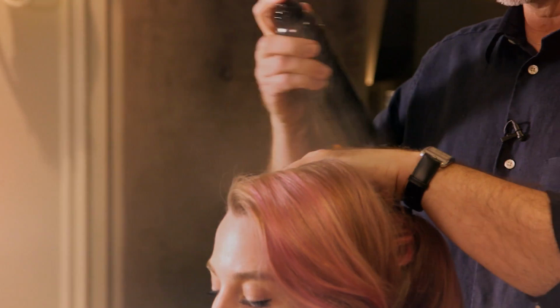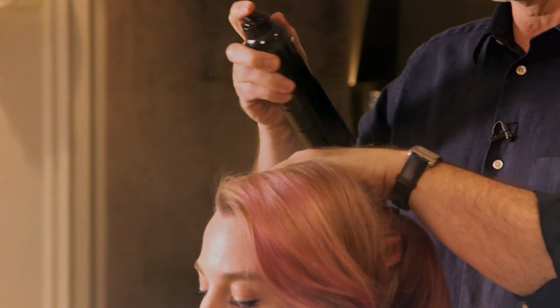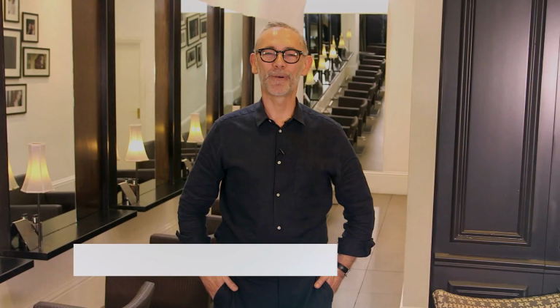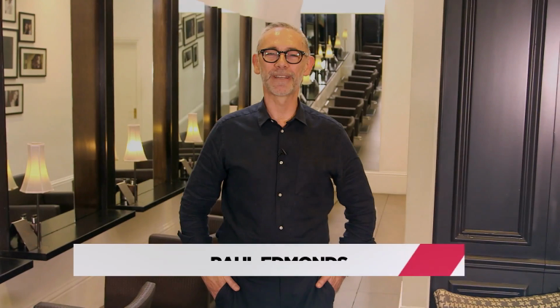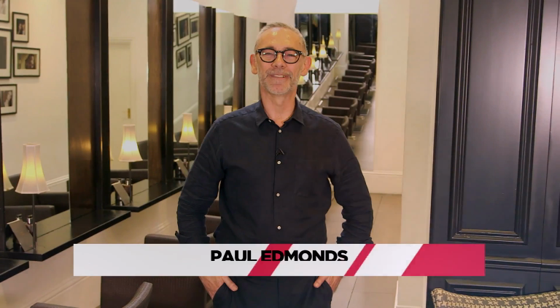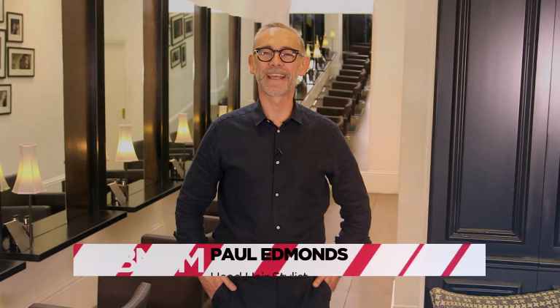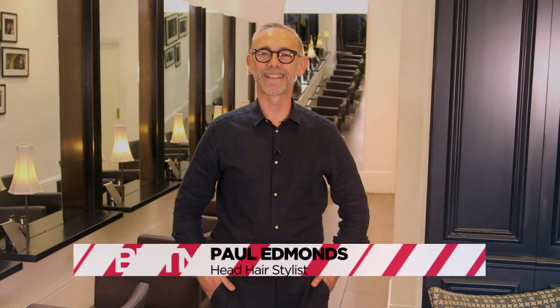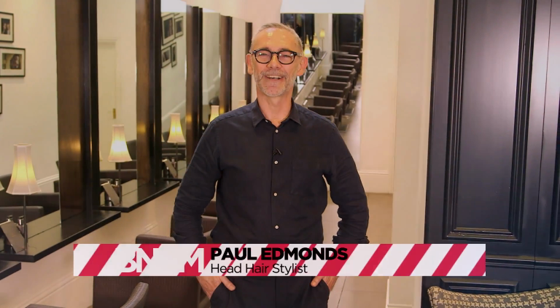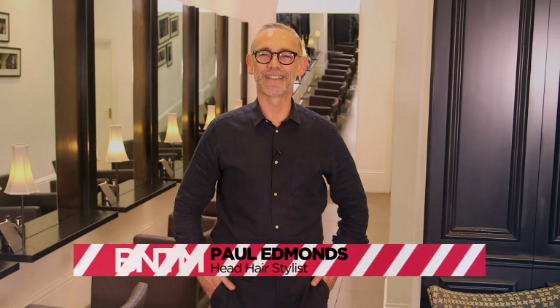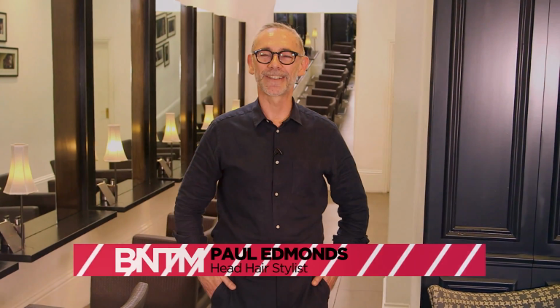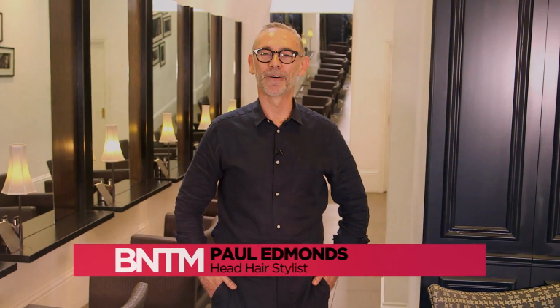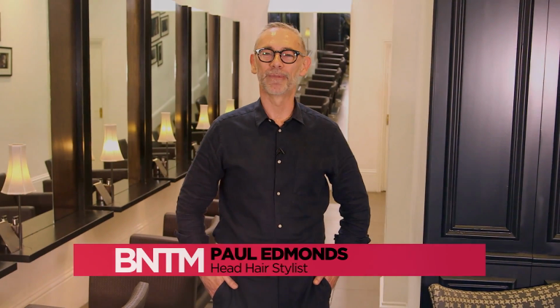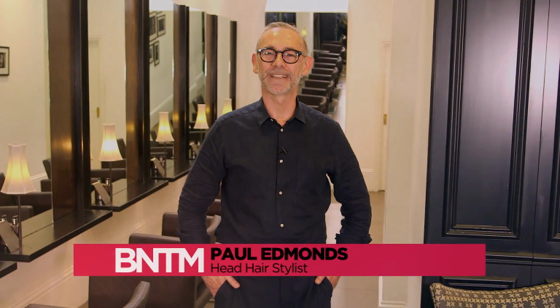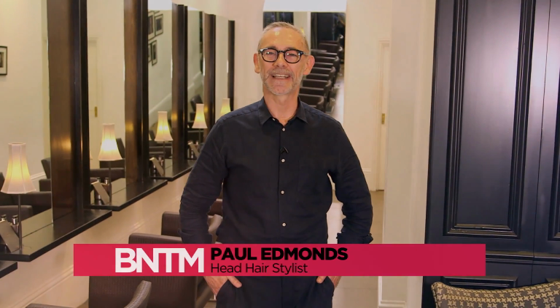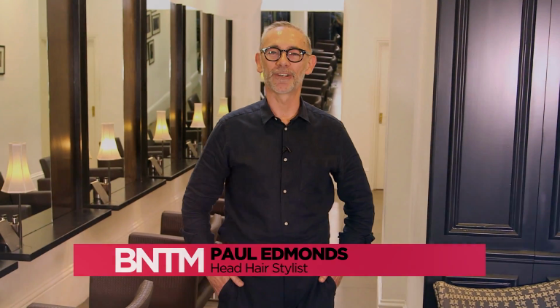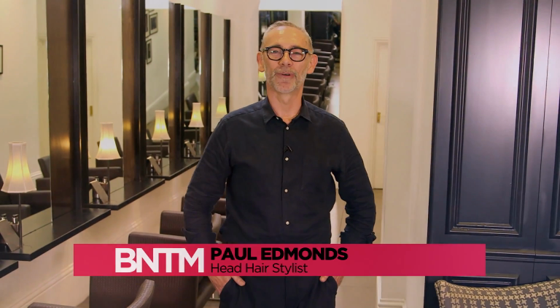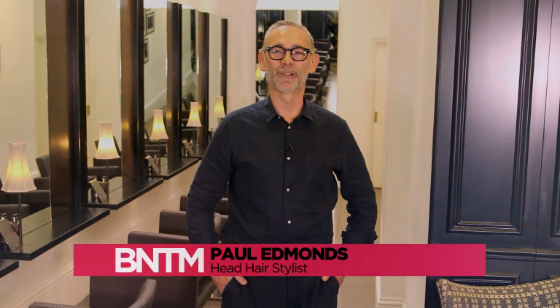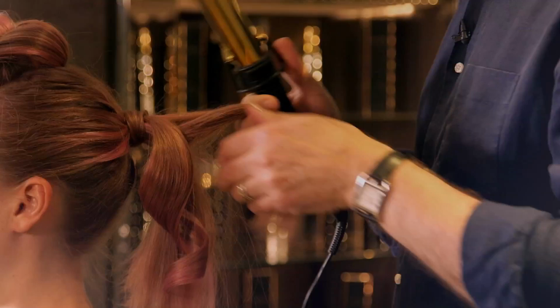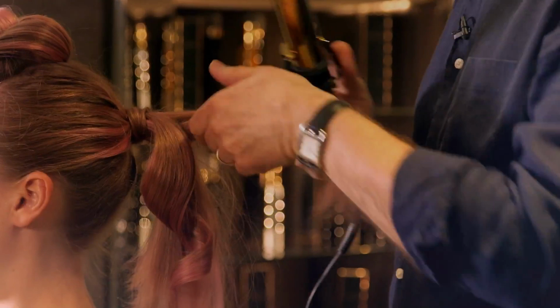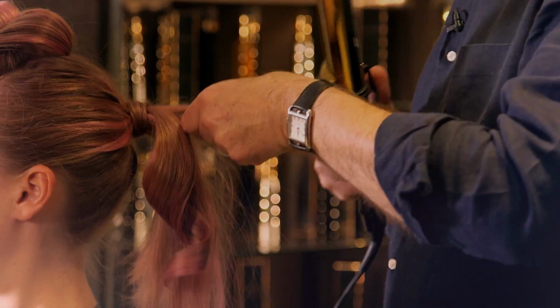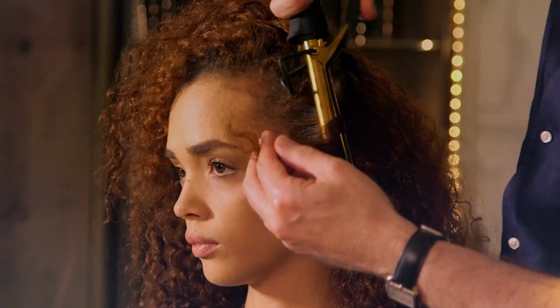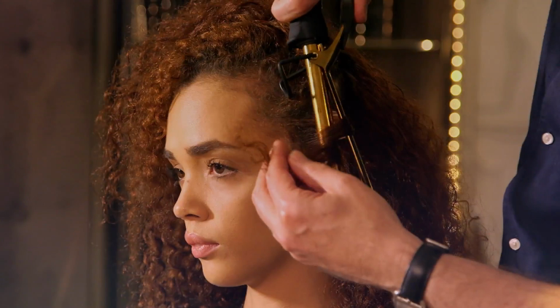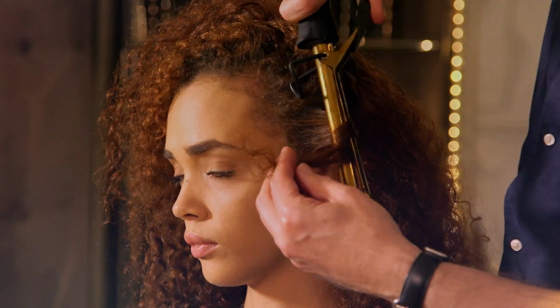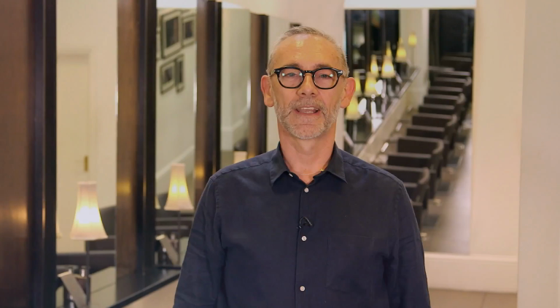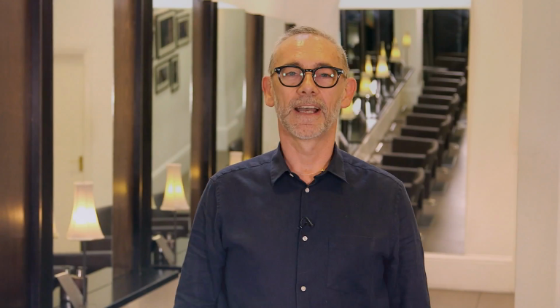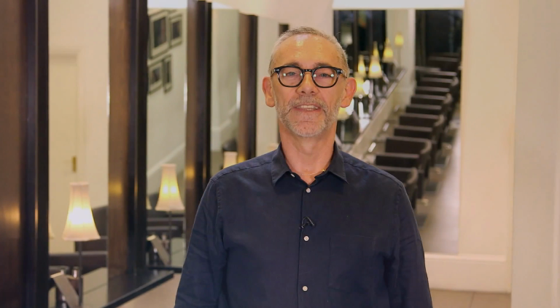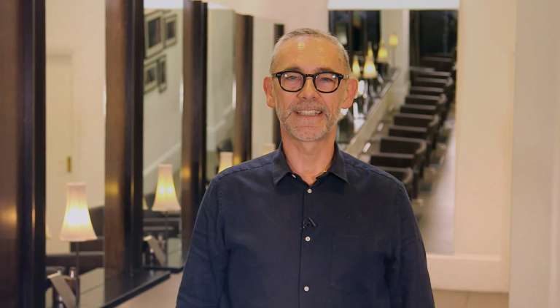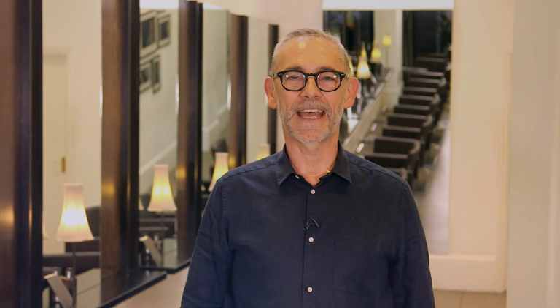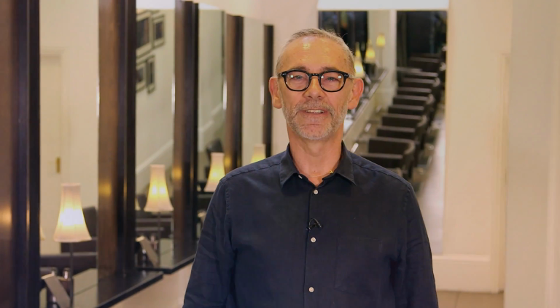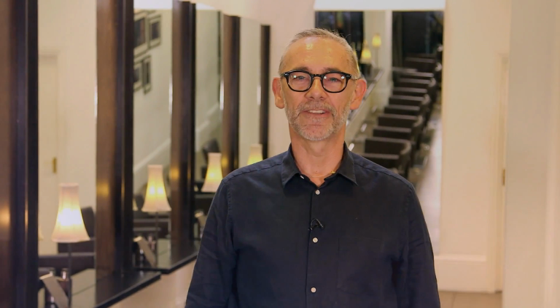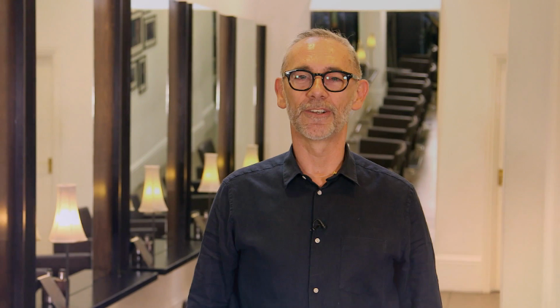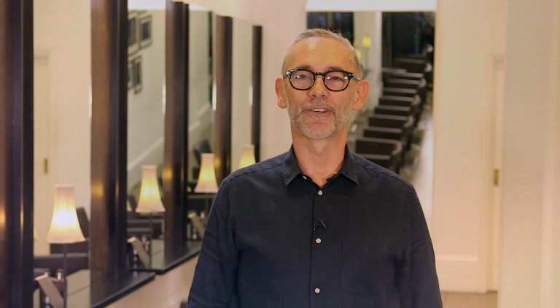I'm Paul Edmonds, Head Stylist on Brit's Next Top Model, and this is how you get the look.